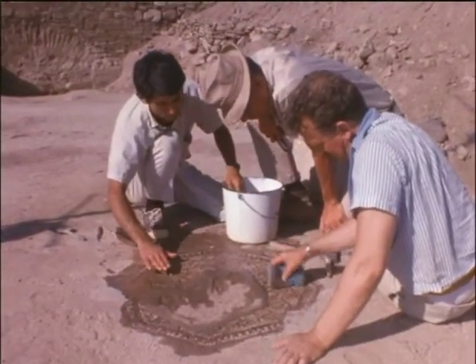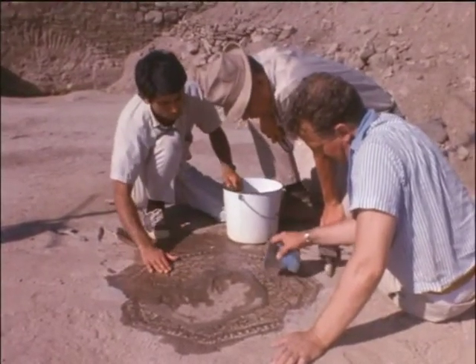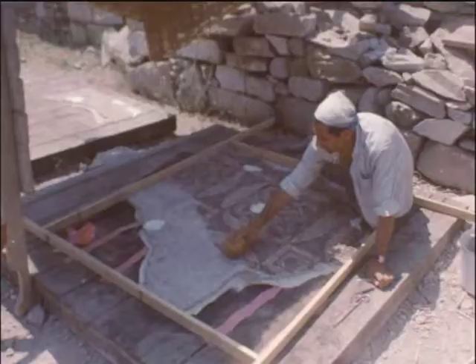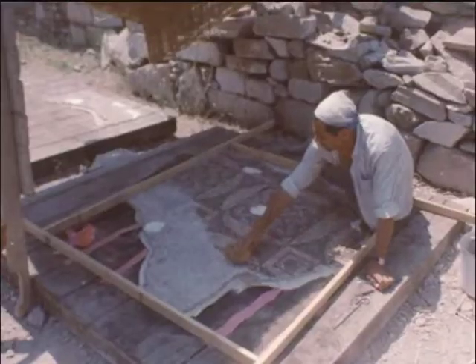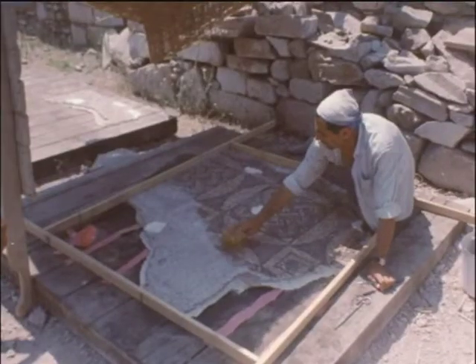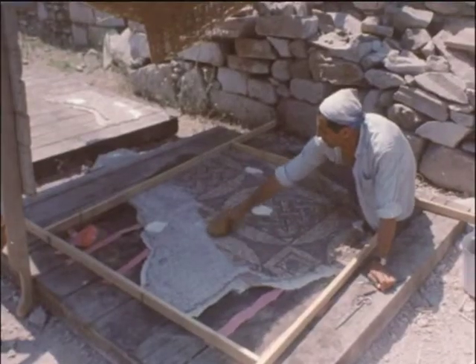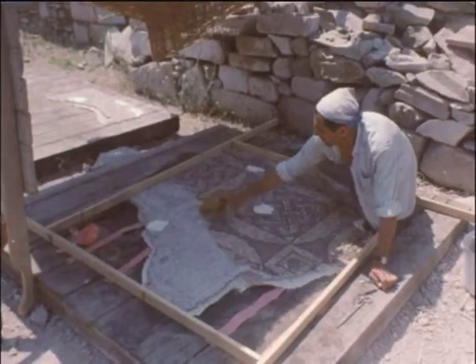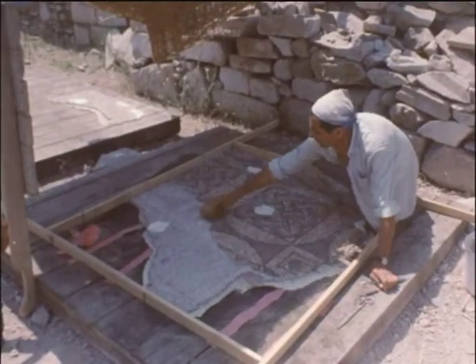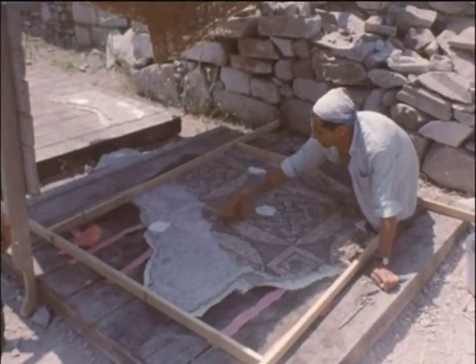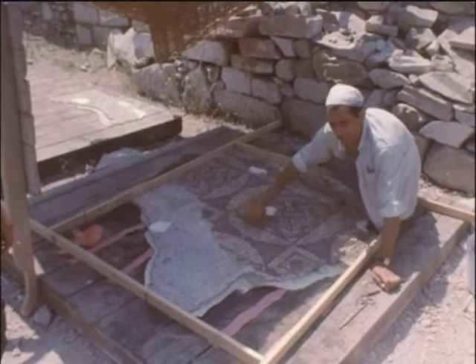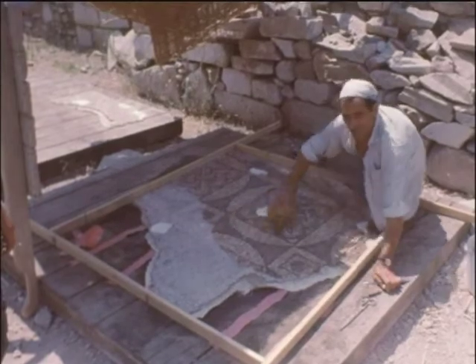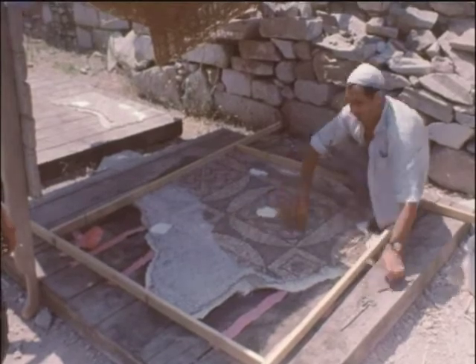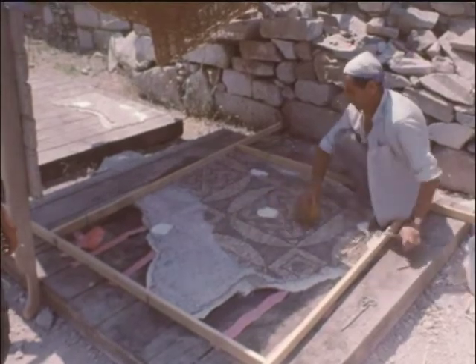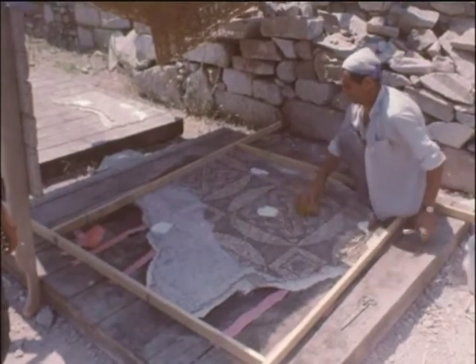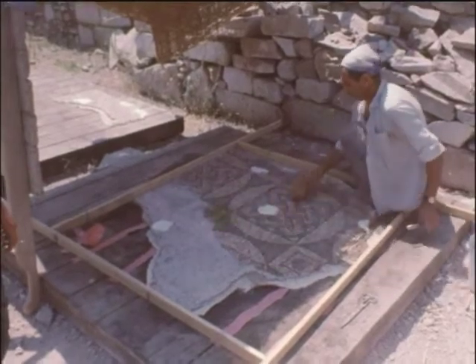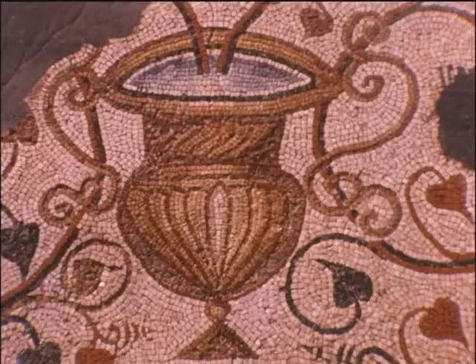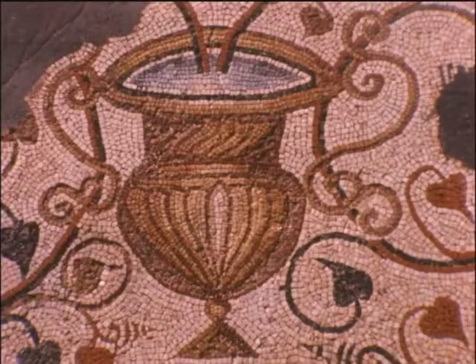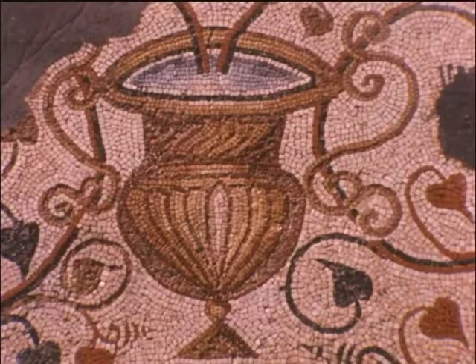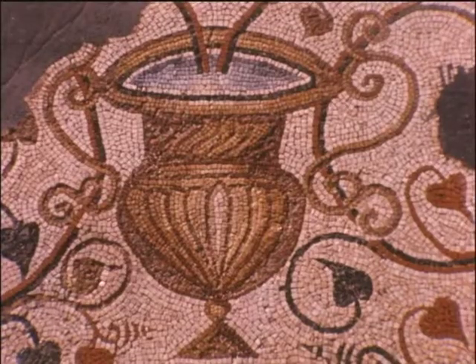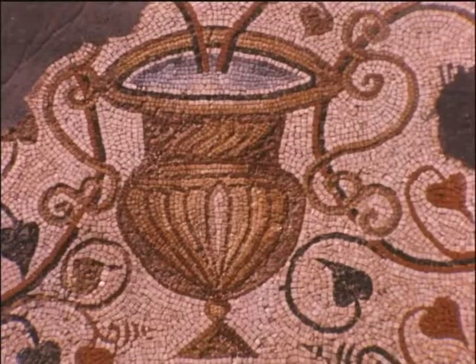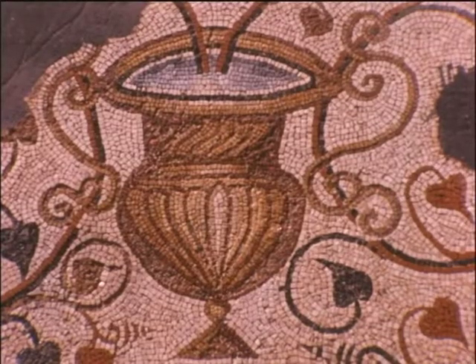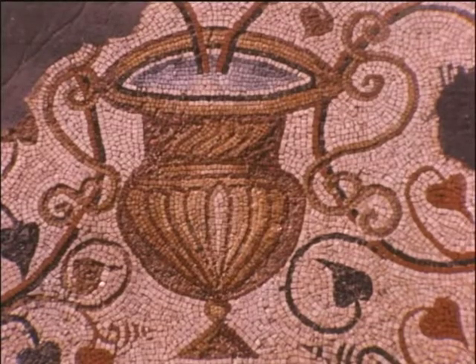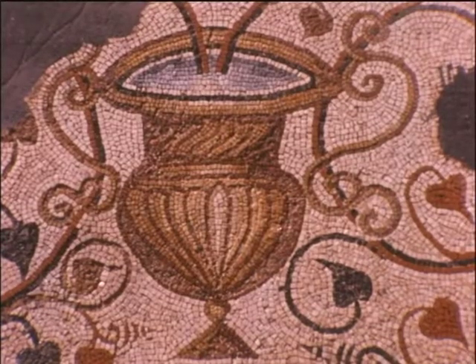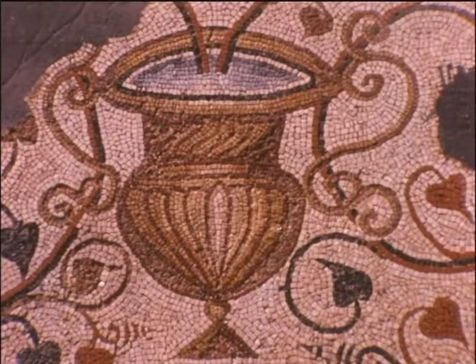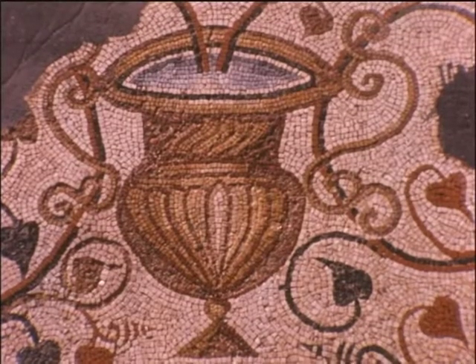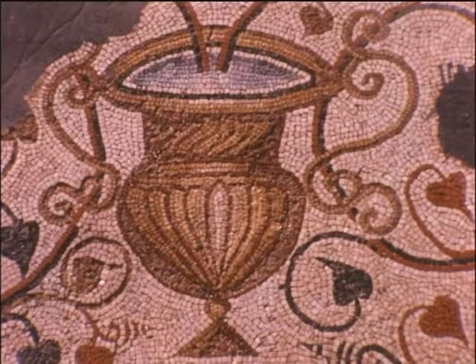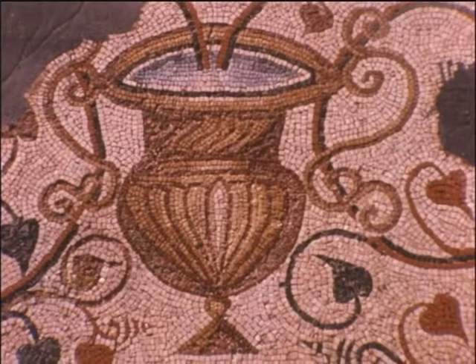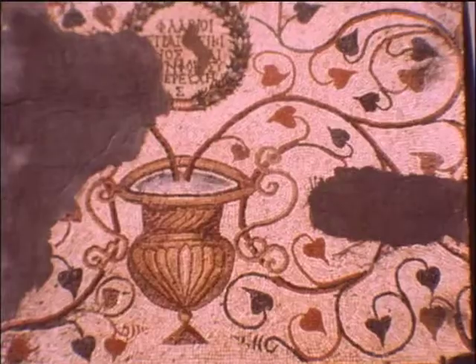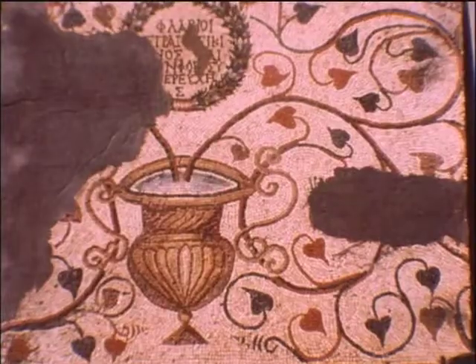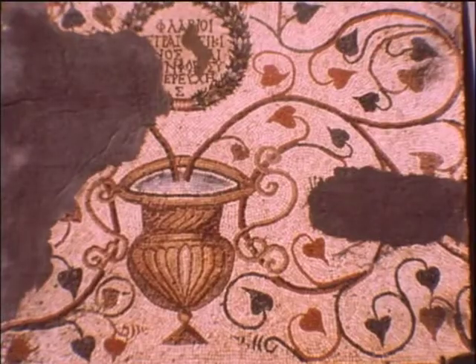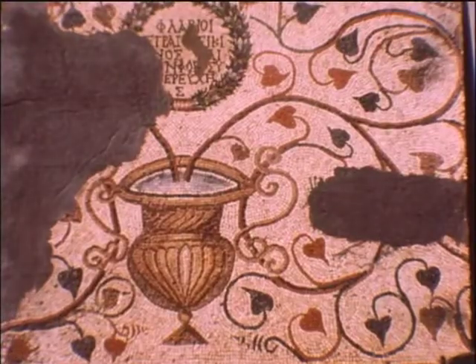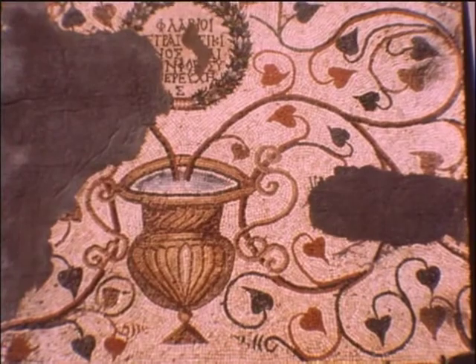The clean mosaics are as brilliant as when they were made. This golden vase with the water of life came from the apse of the synagogue.